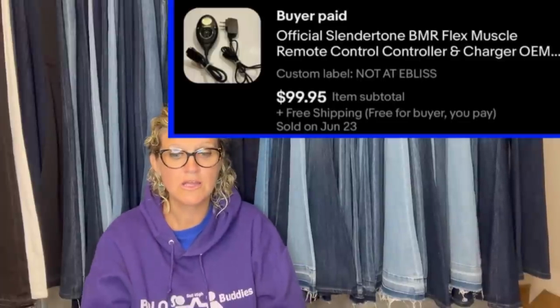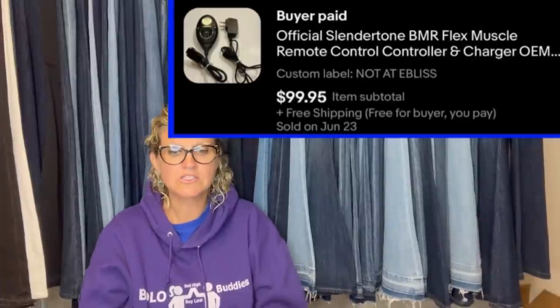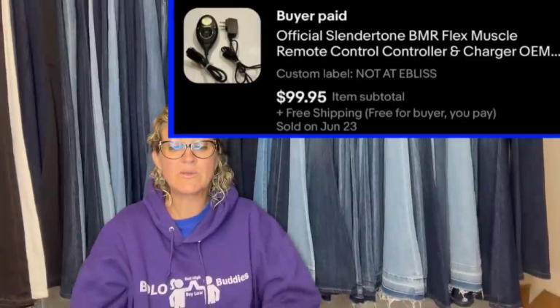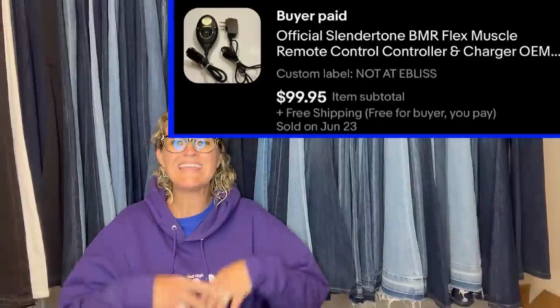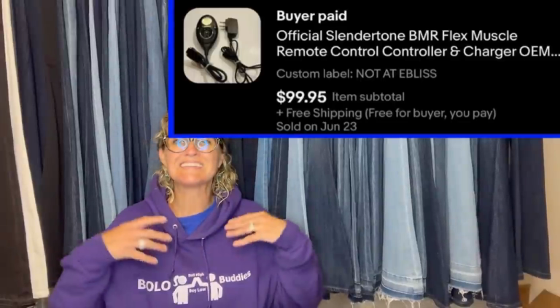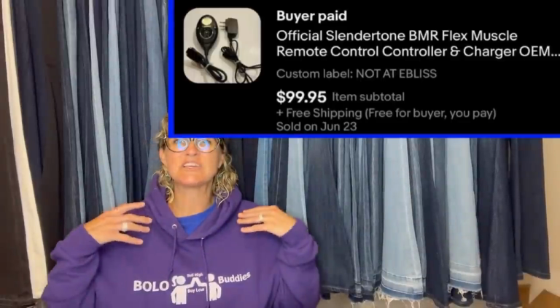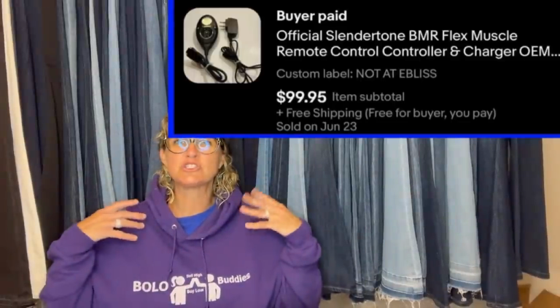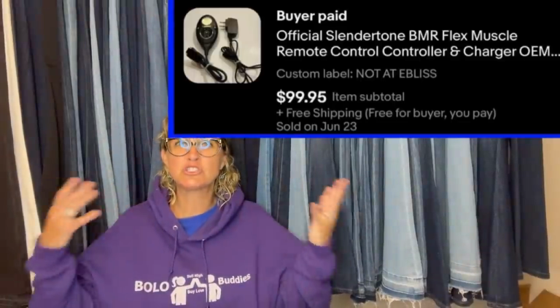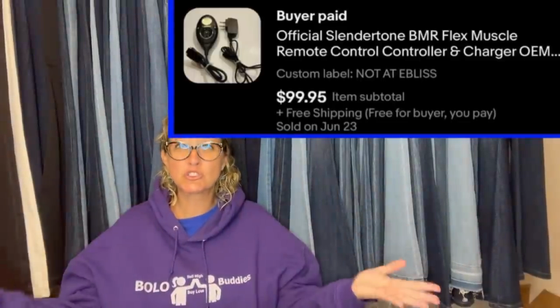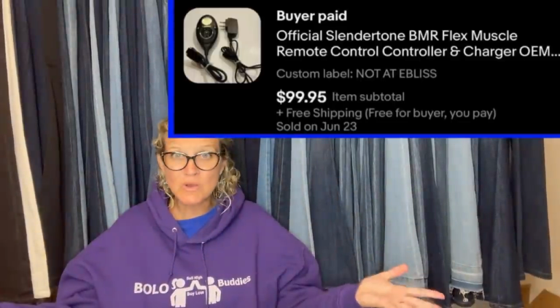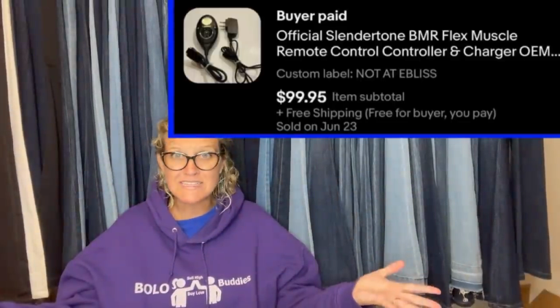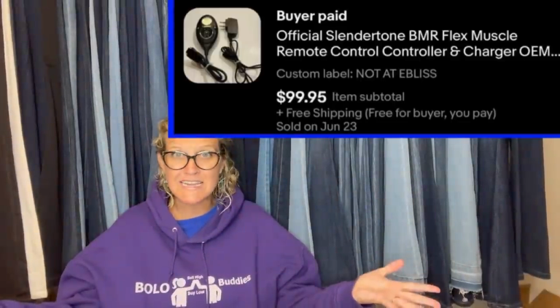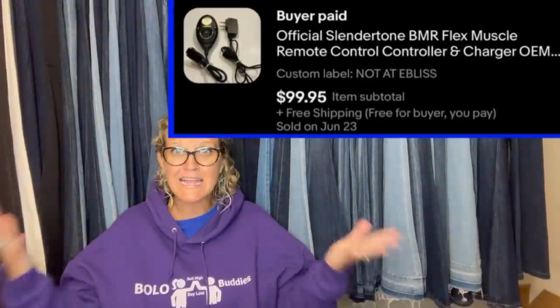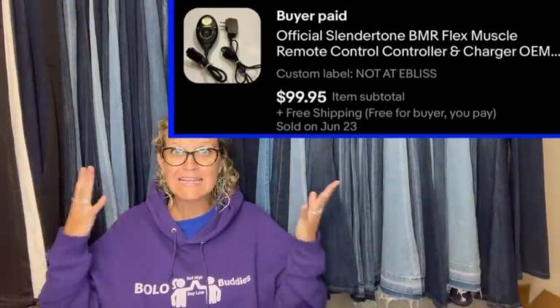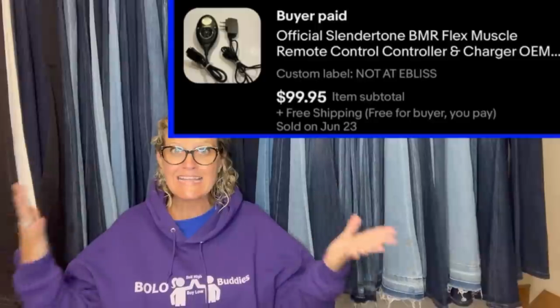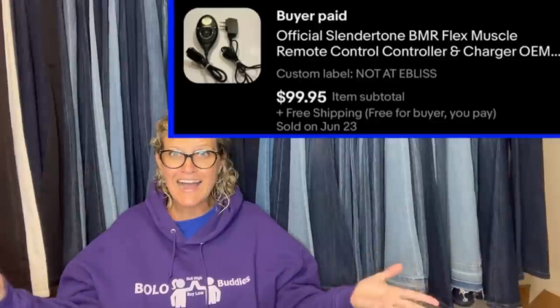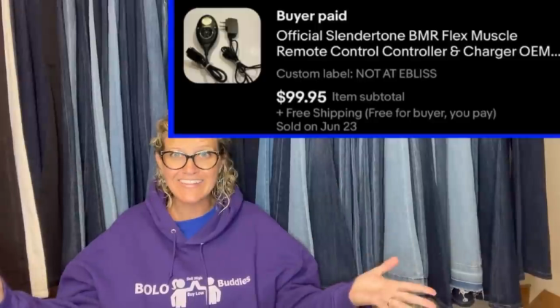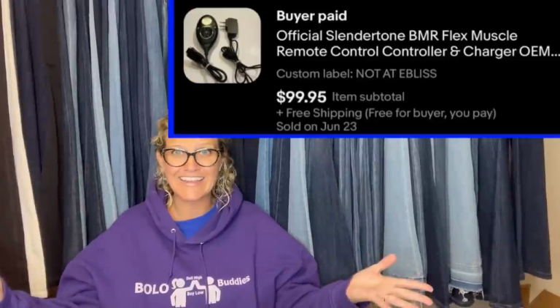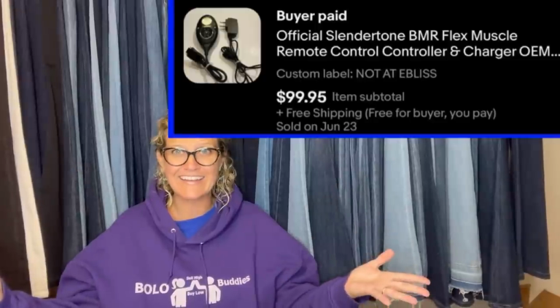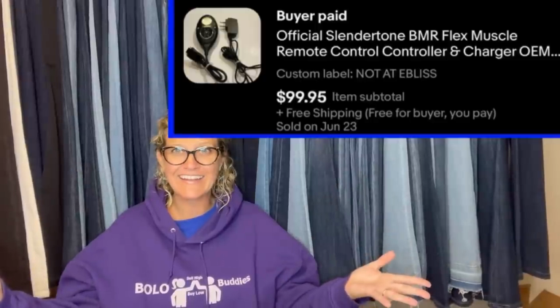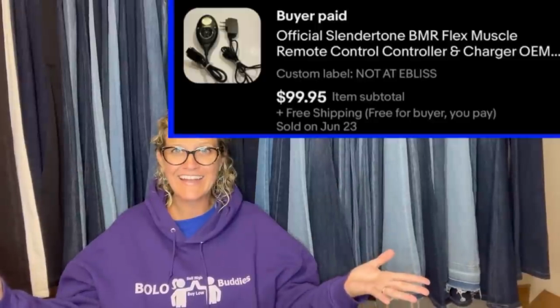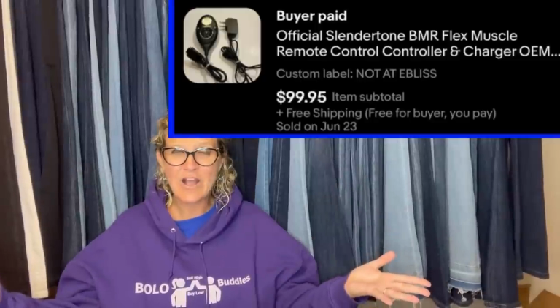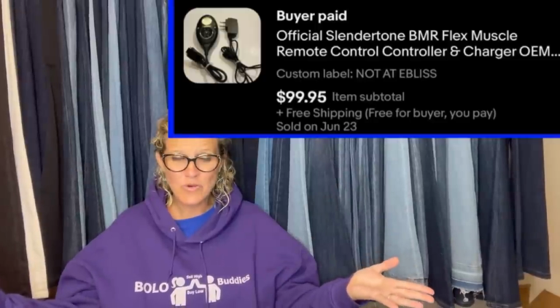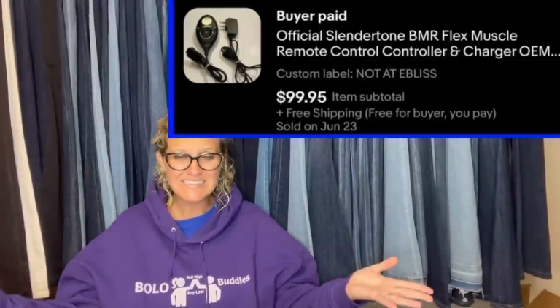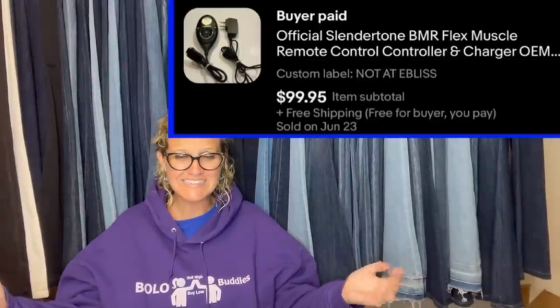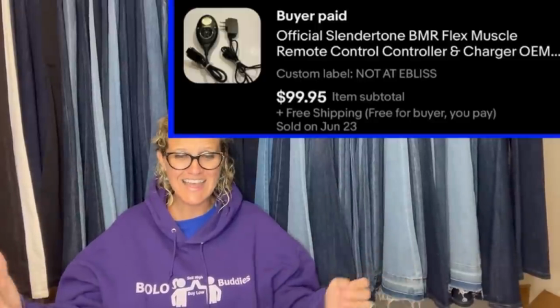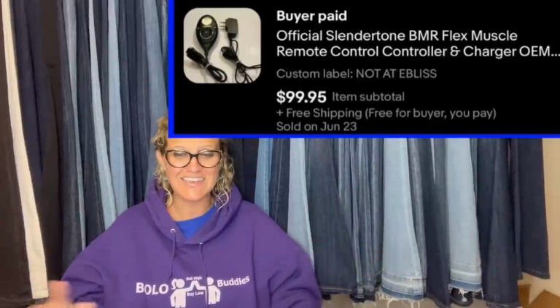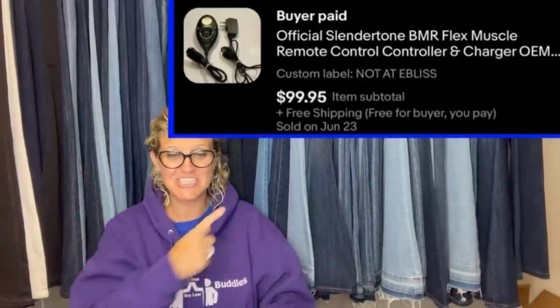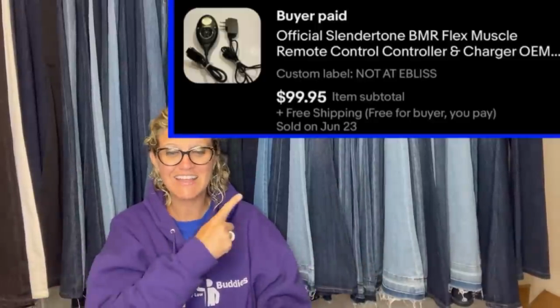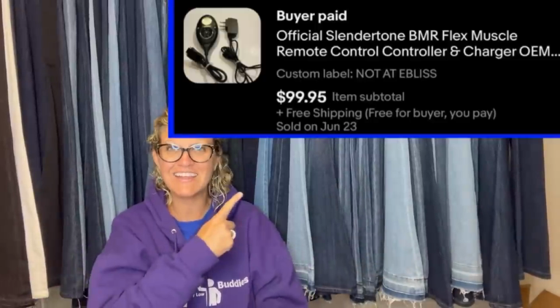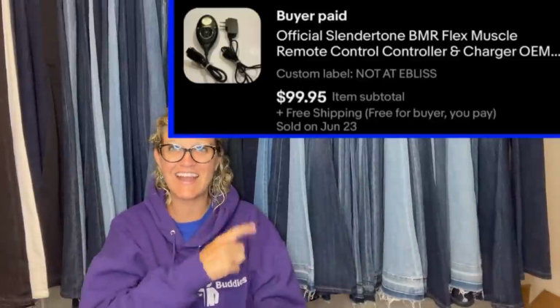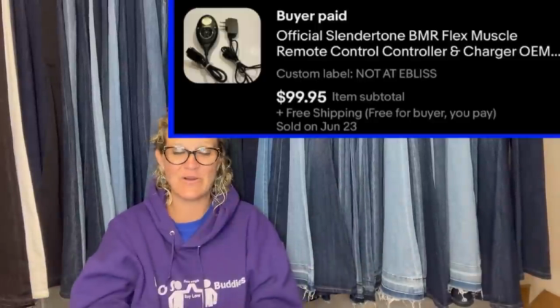It's an official Slenderton BMR Flex Muscle remote control controller and charger. He is sourcing in Thailand — how crazy is that? Check it out.